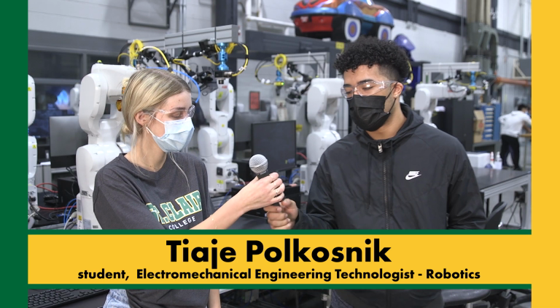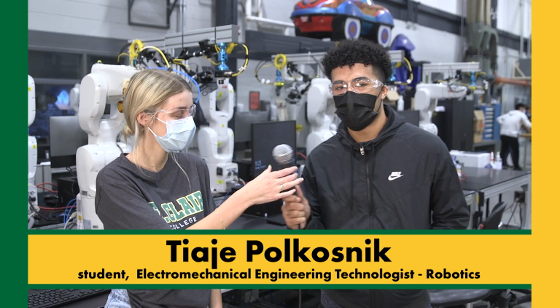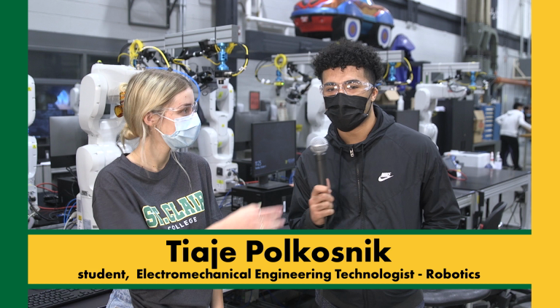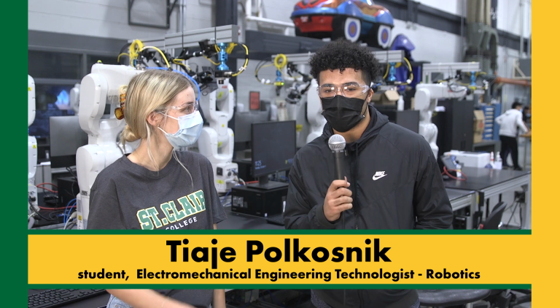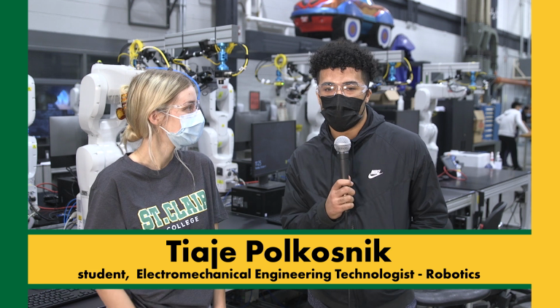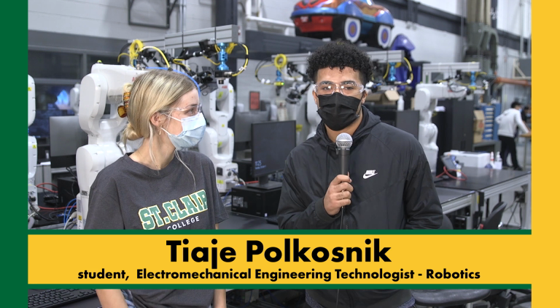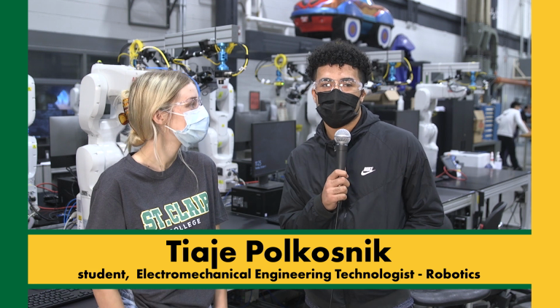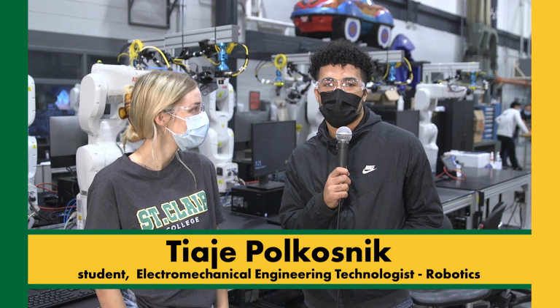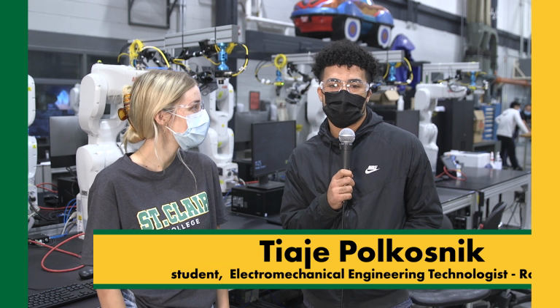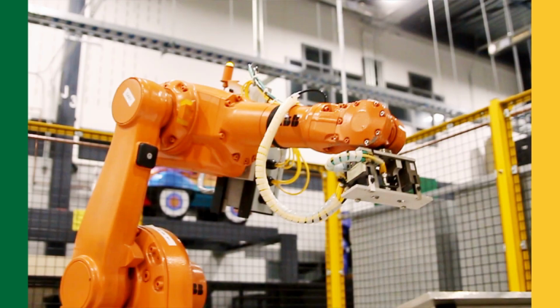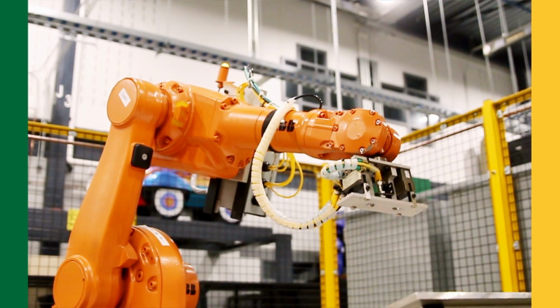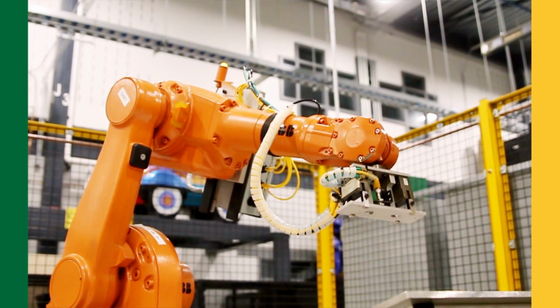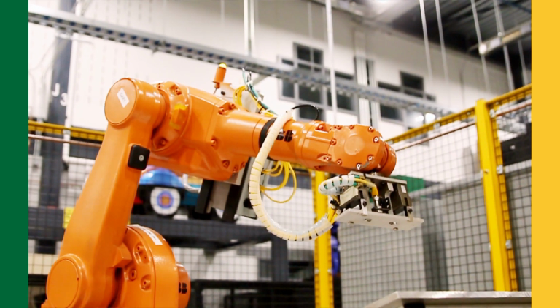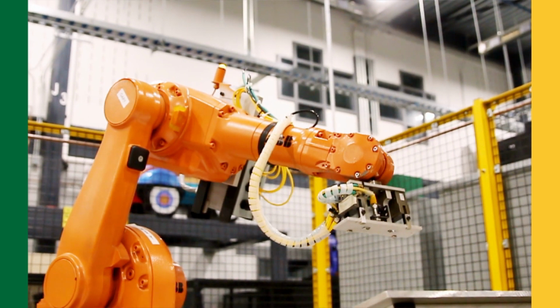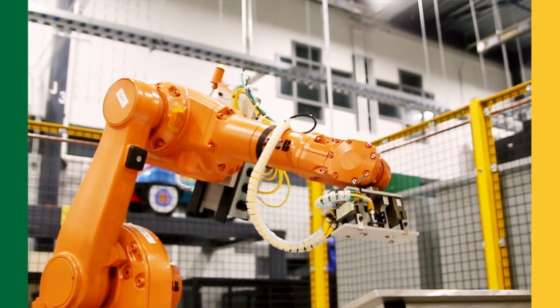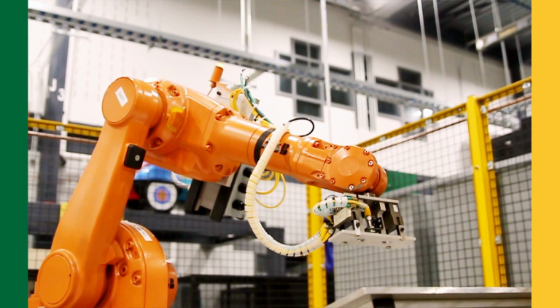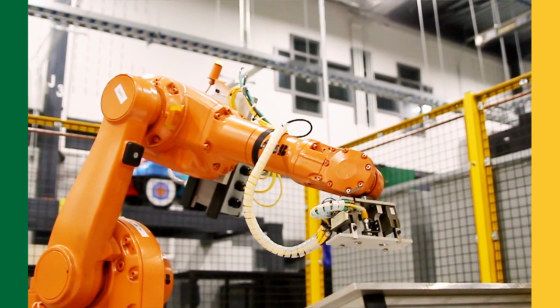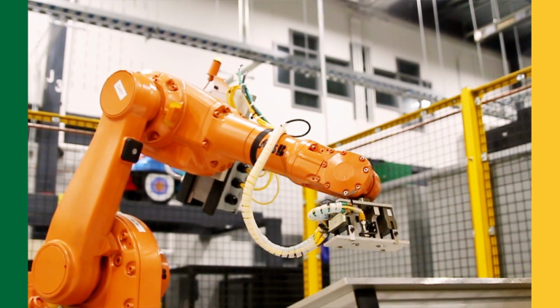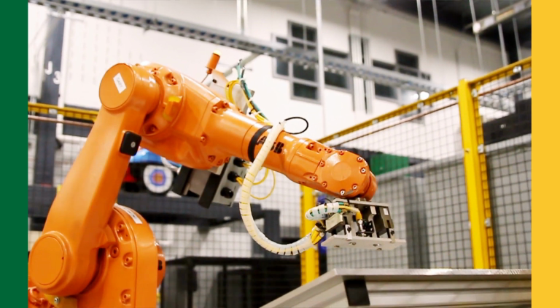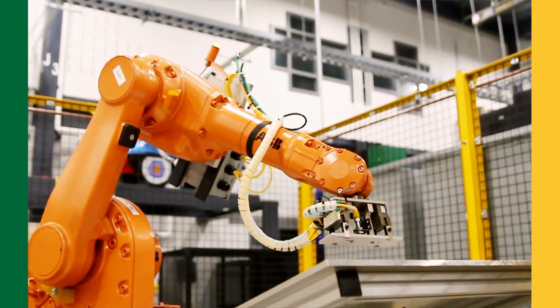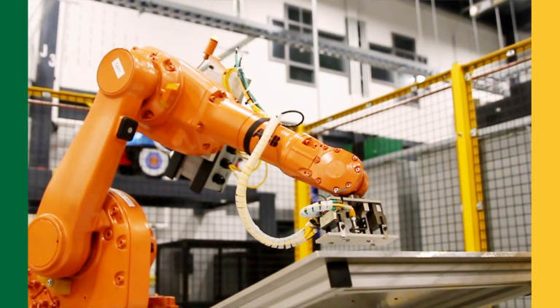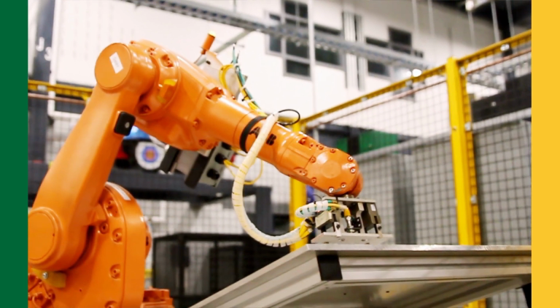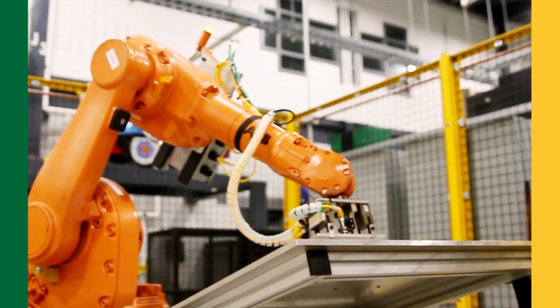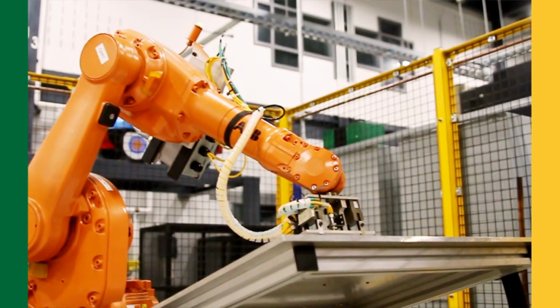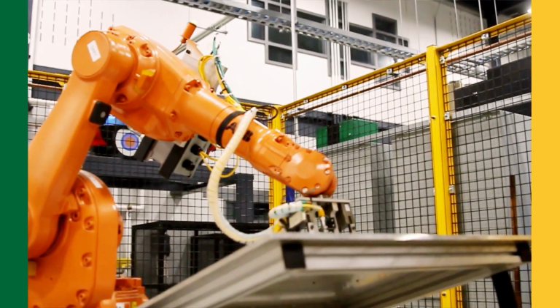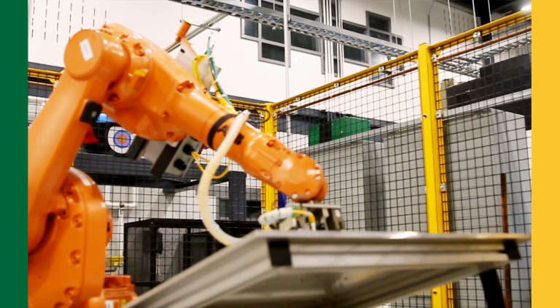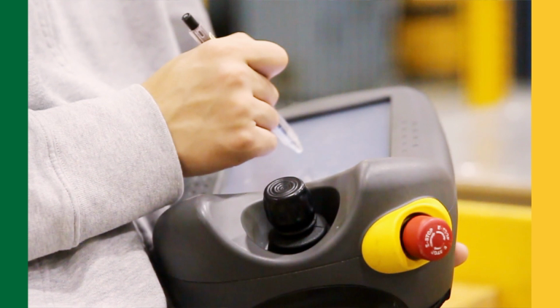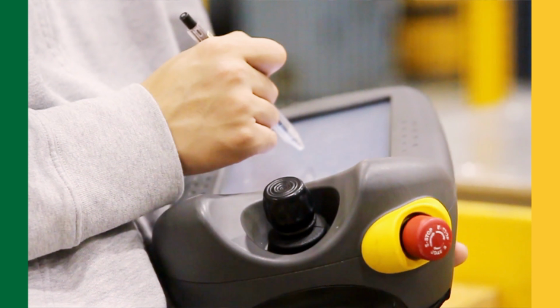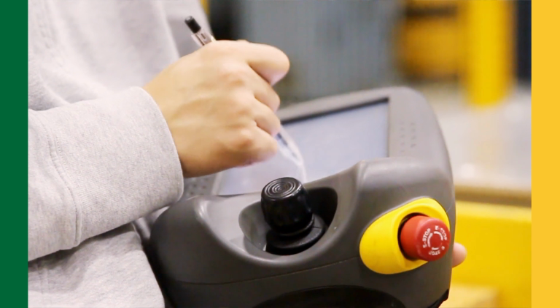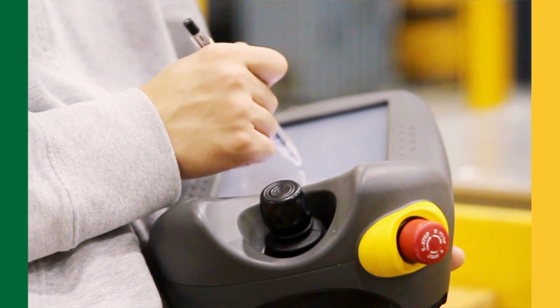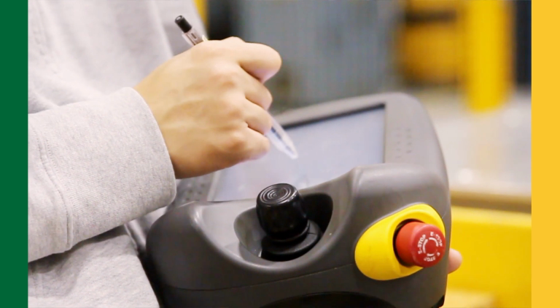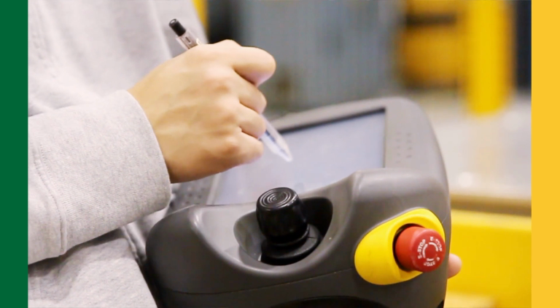We're at St. Clair College right now, the FCEM Robotics Lab 1028, and I just got finished doing one of my labs.